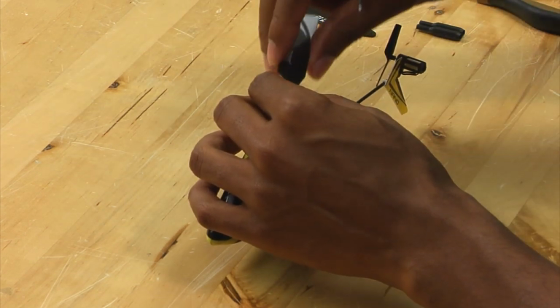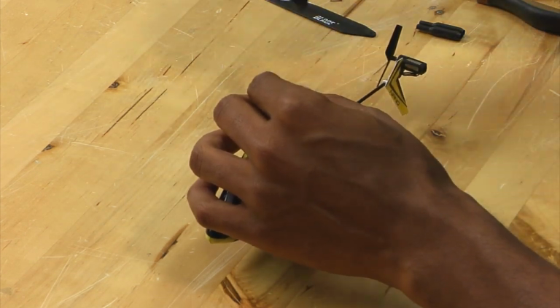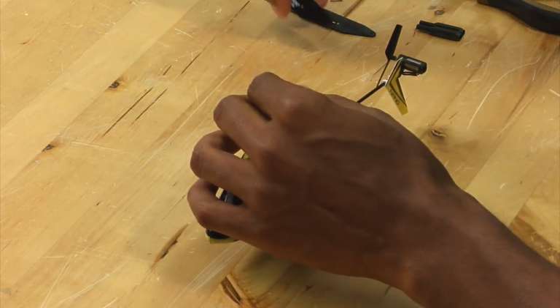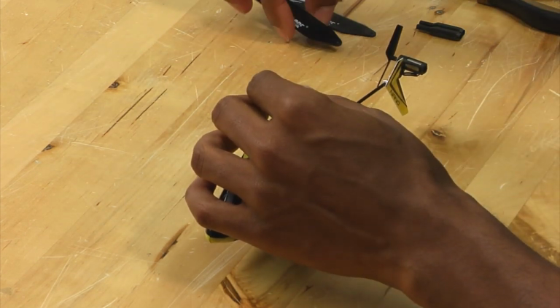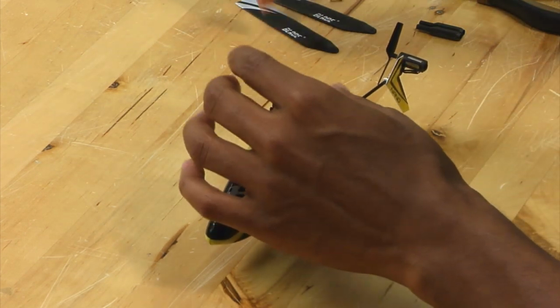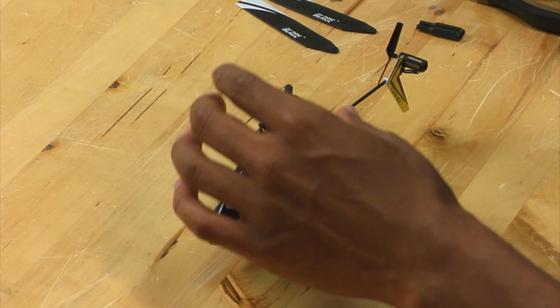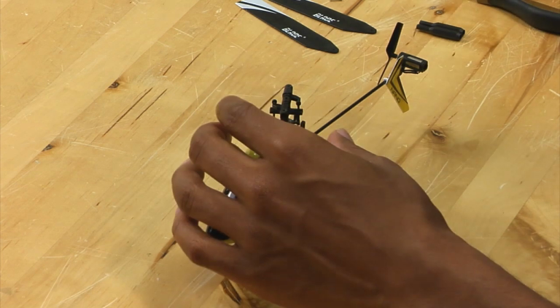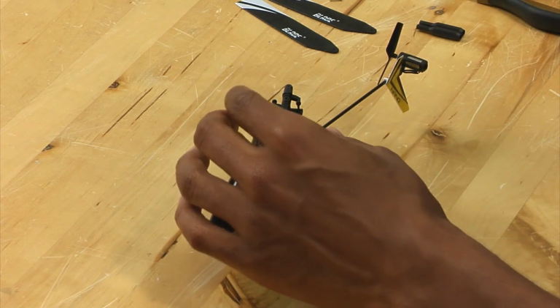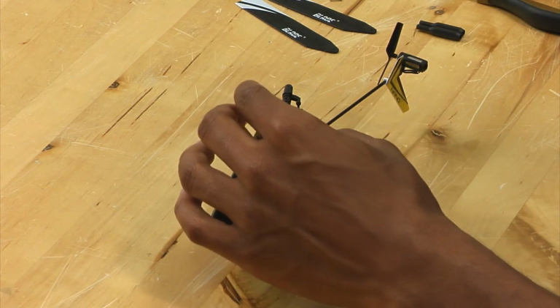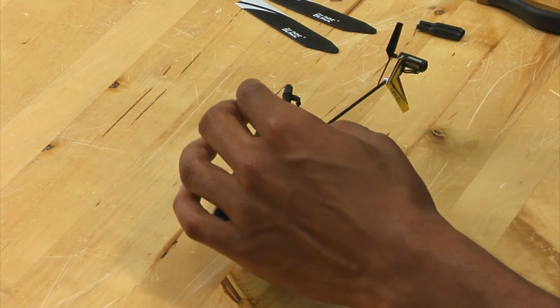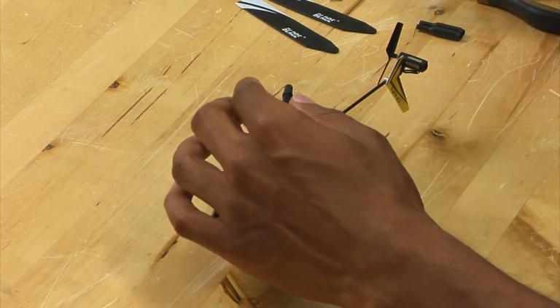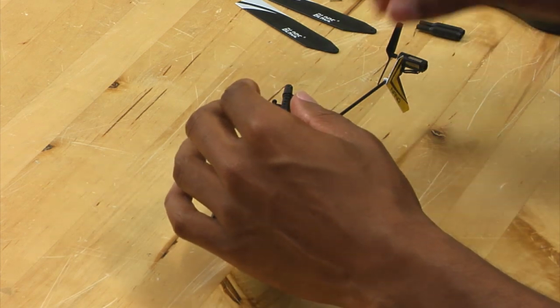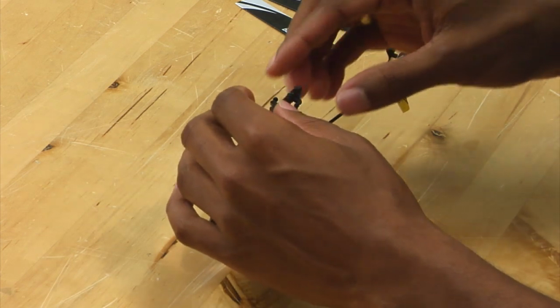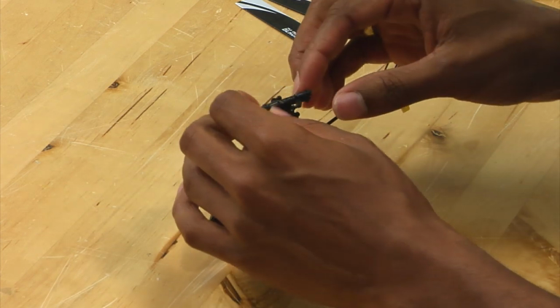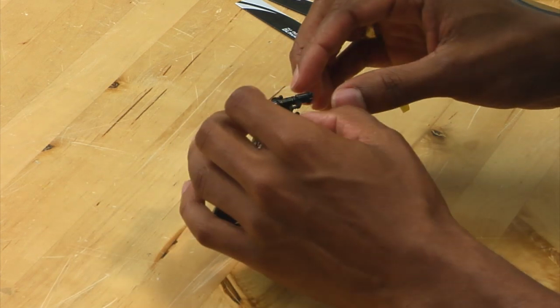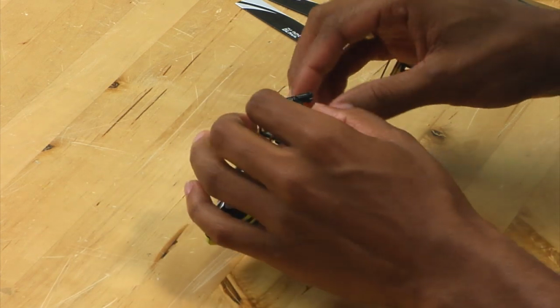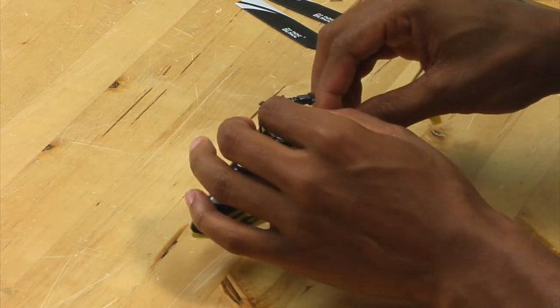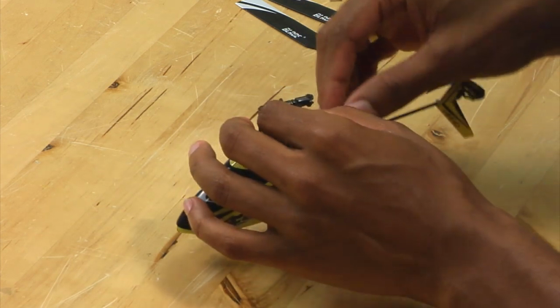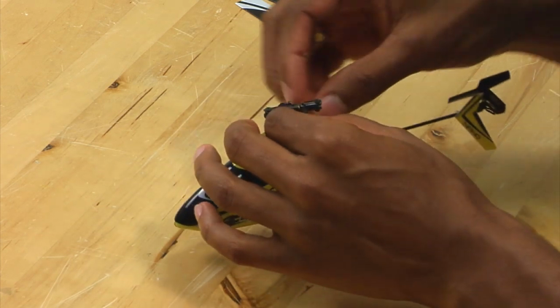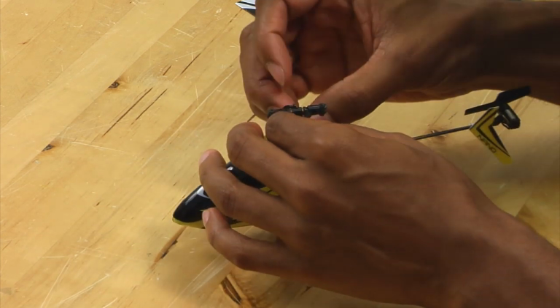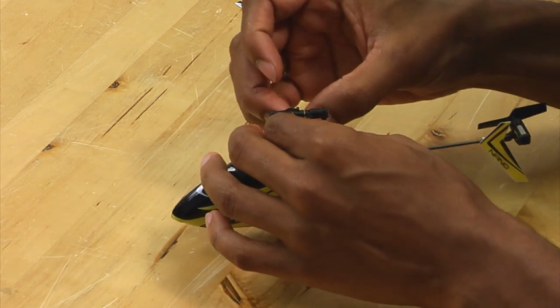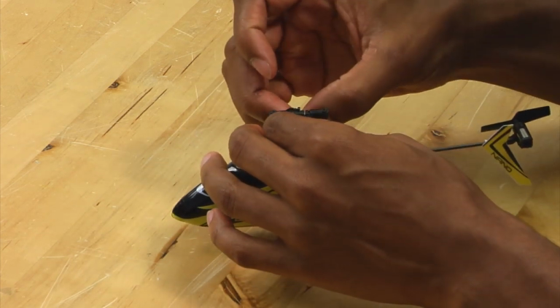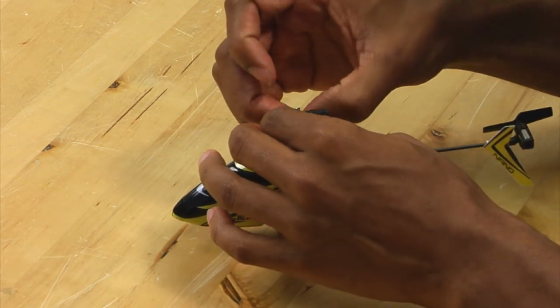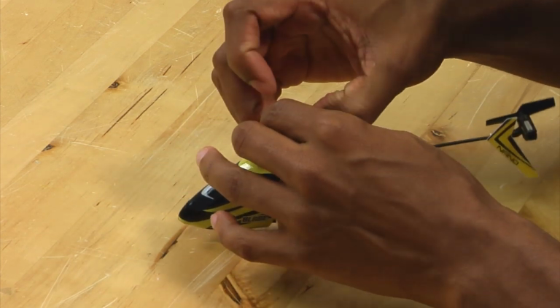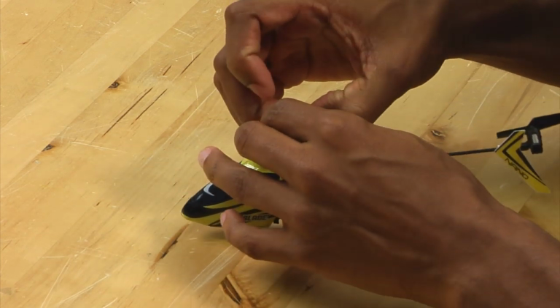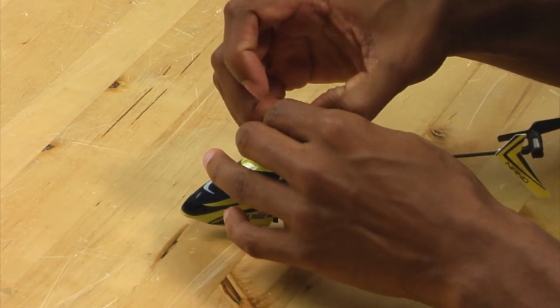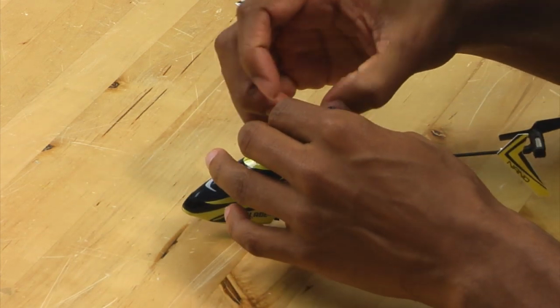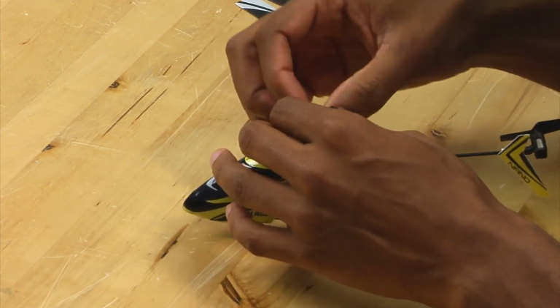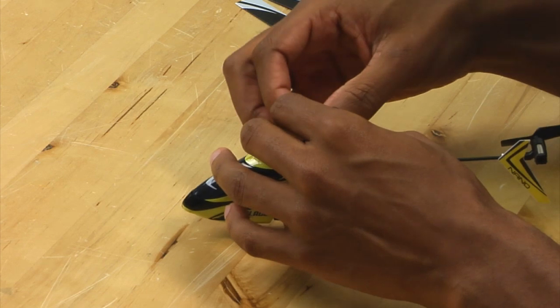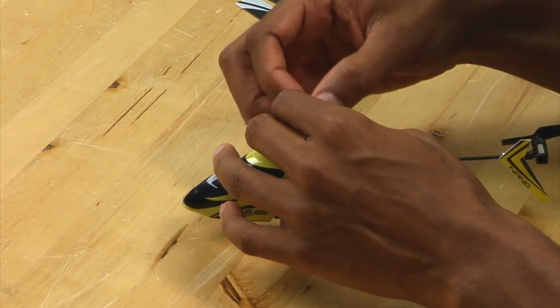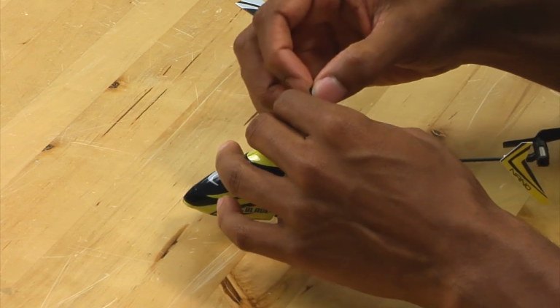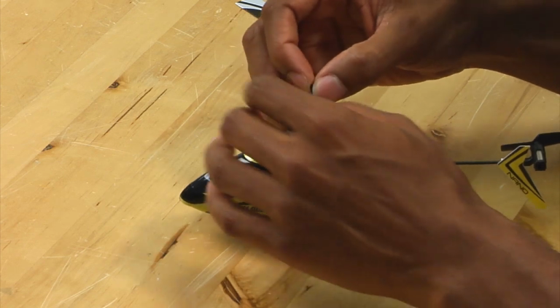Once you've removed the main blades, what you want to do is carefully remove the links connecting the grips and the swash plate.